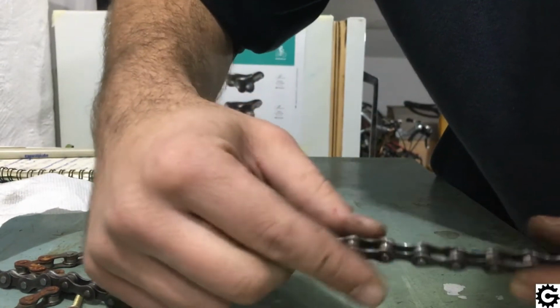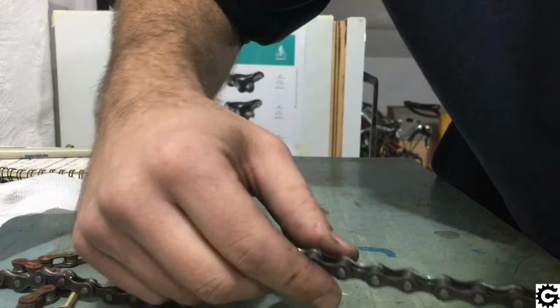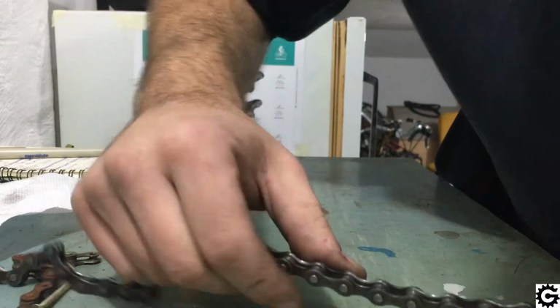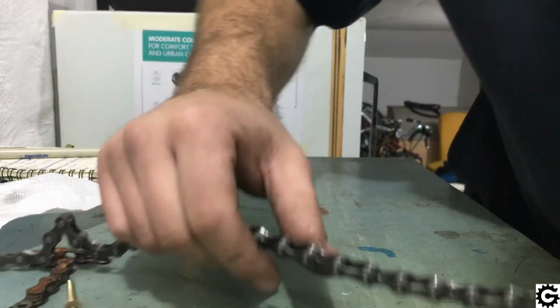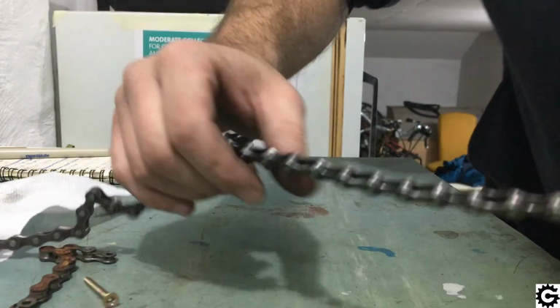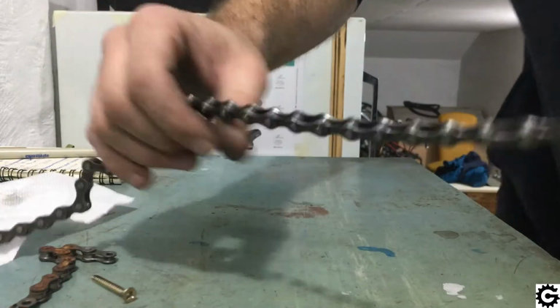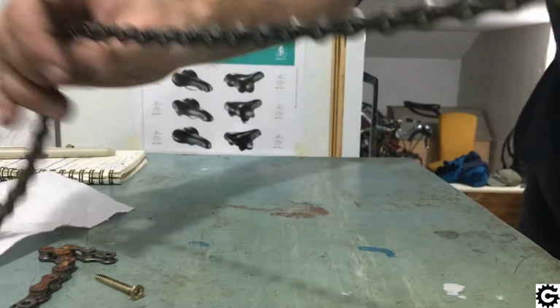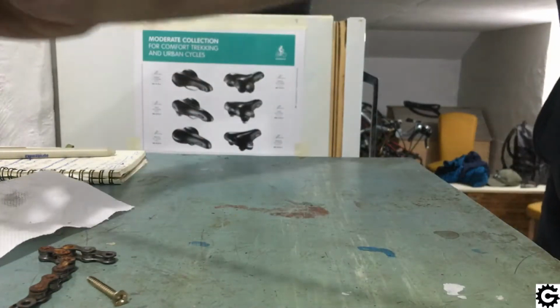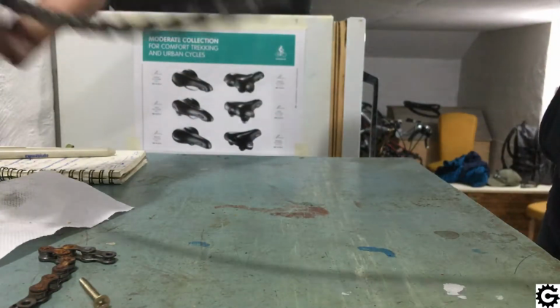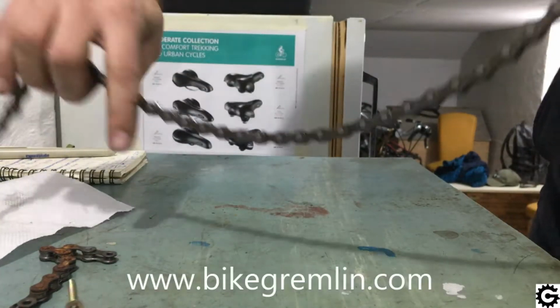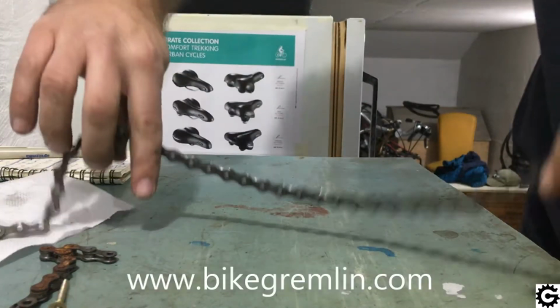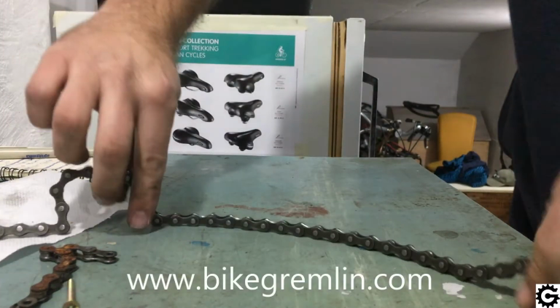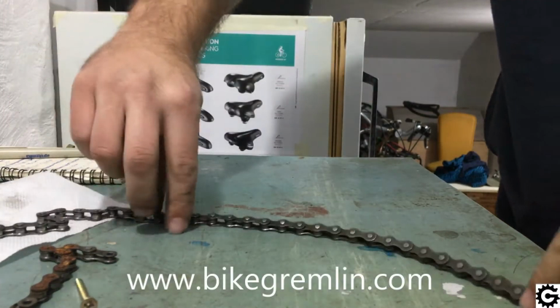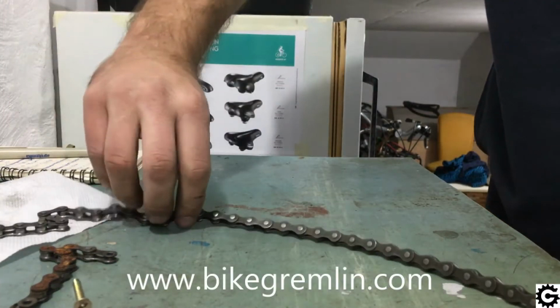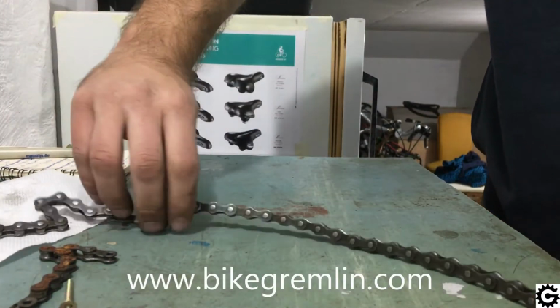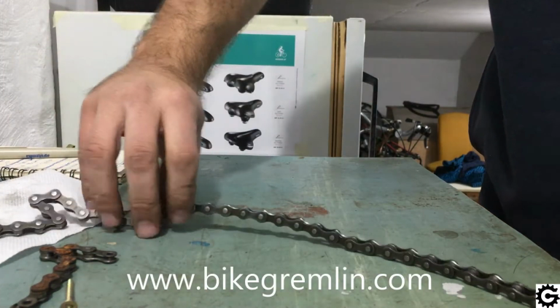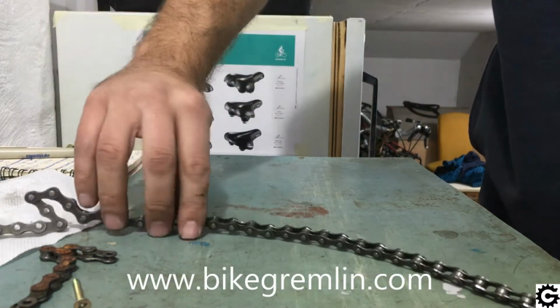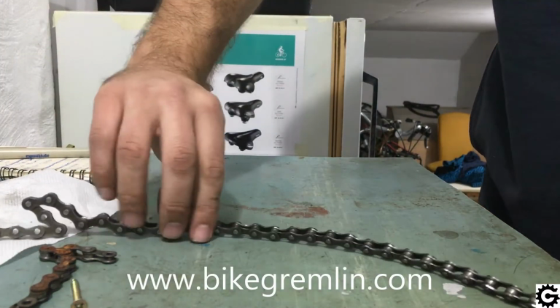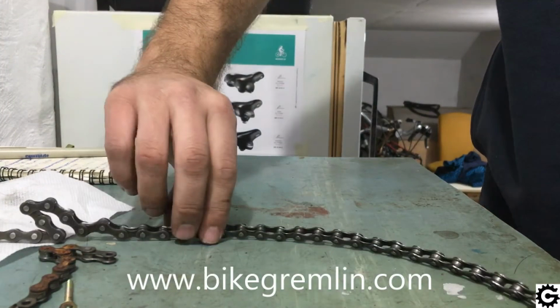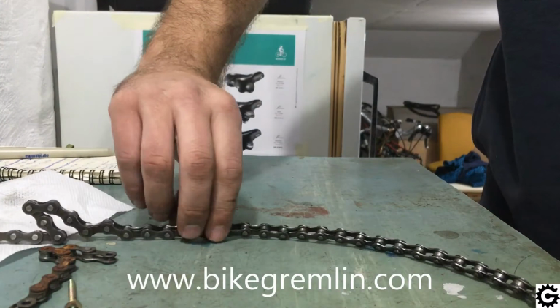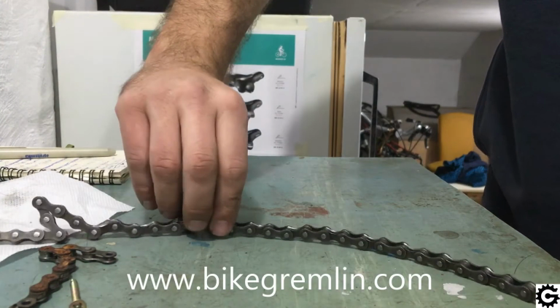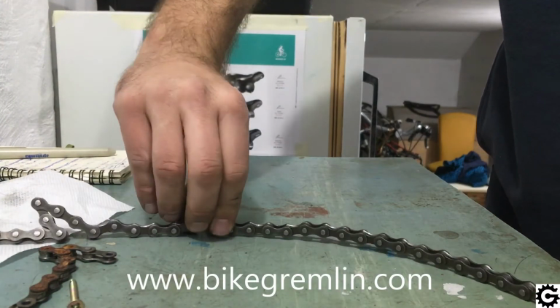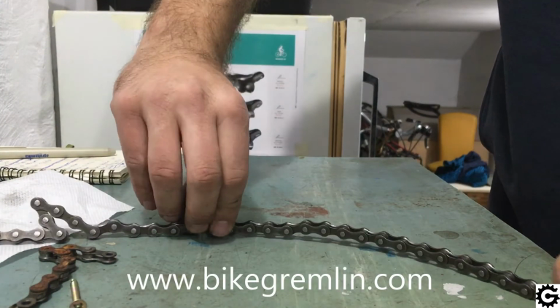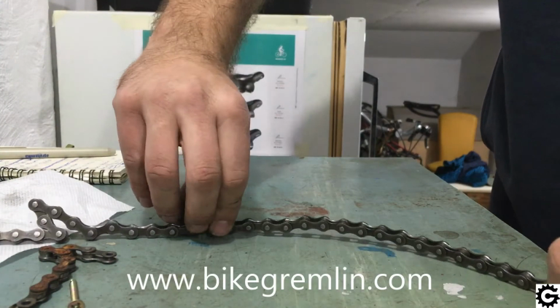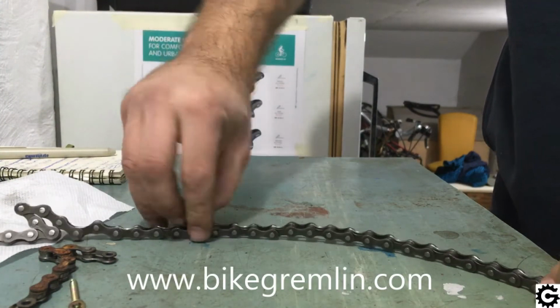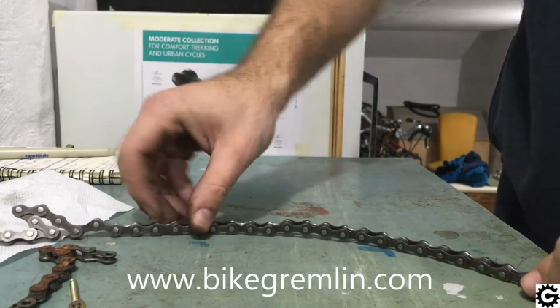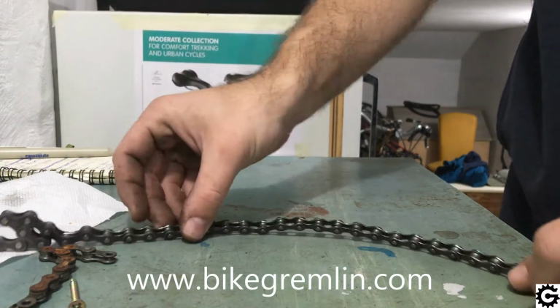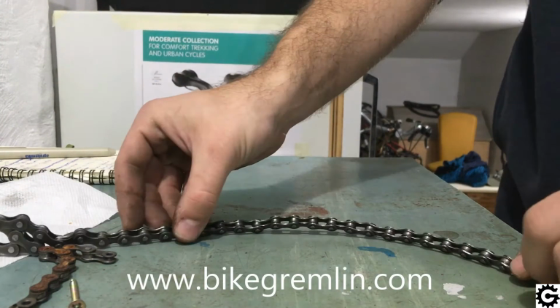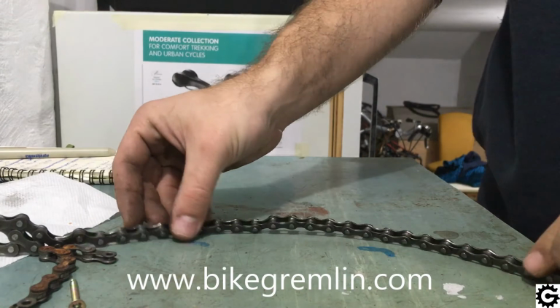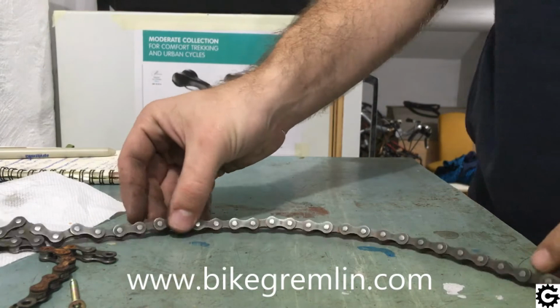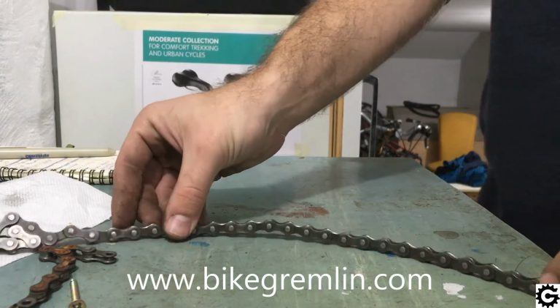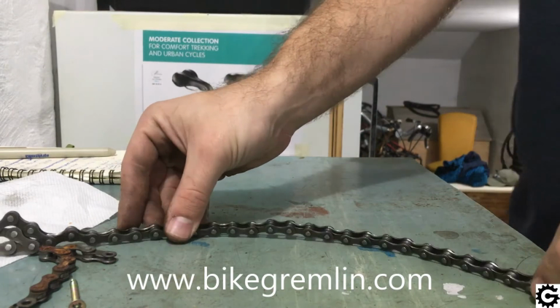That is another bad effect. We can see how the chain can more easily bend sideways — in this direction right here.